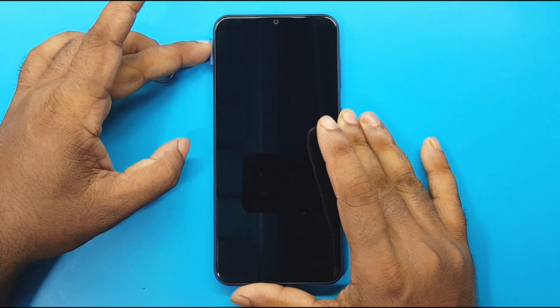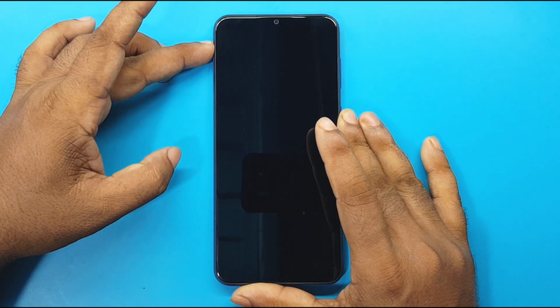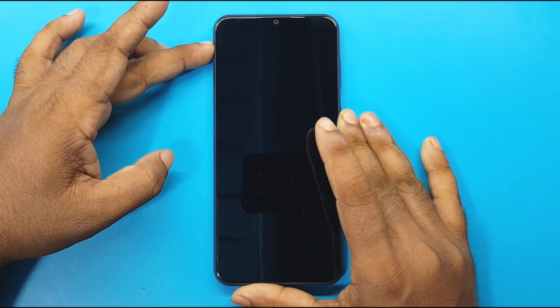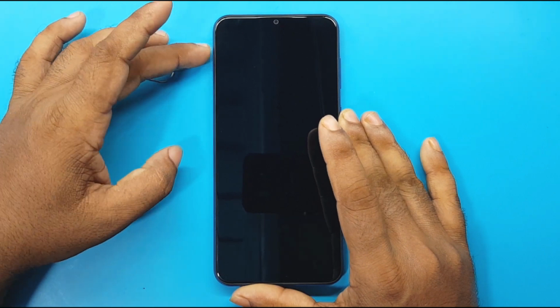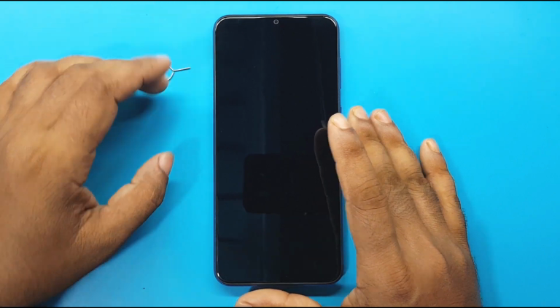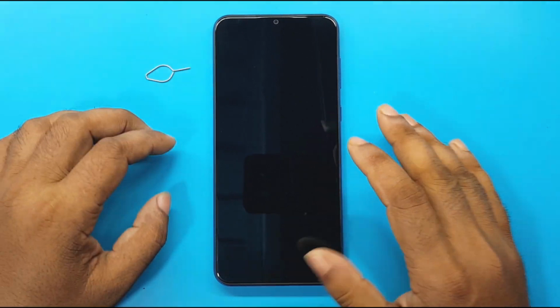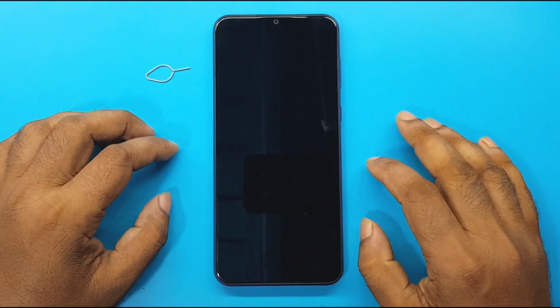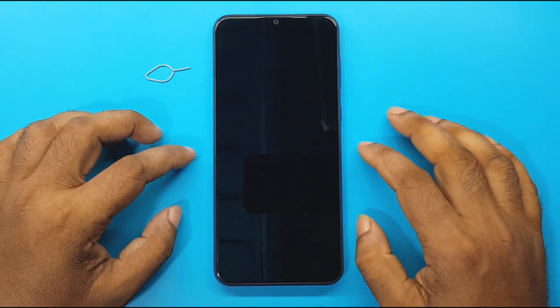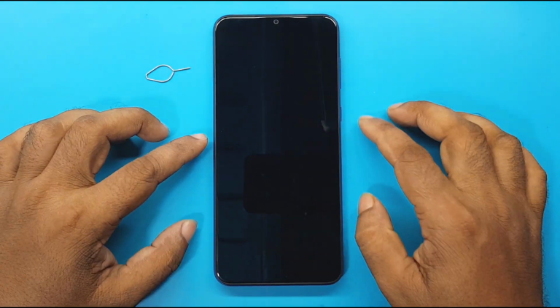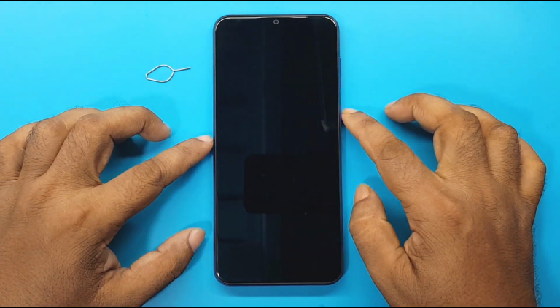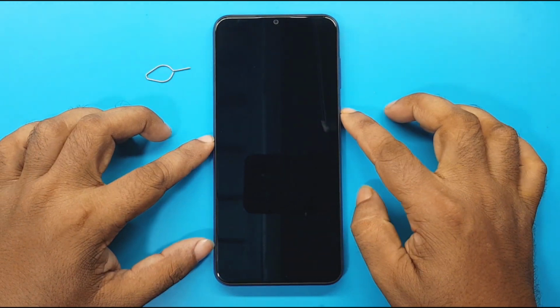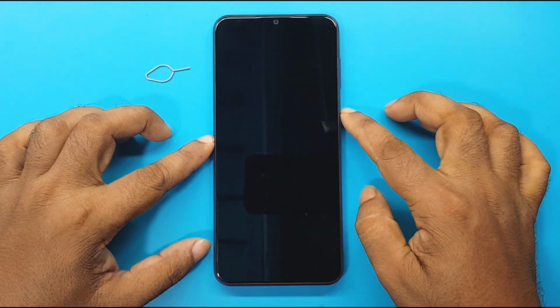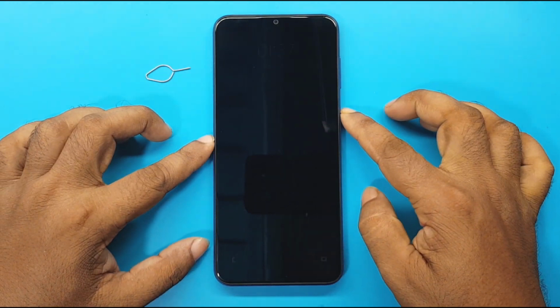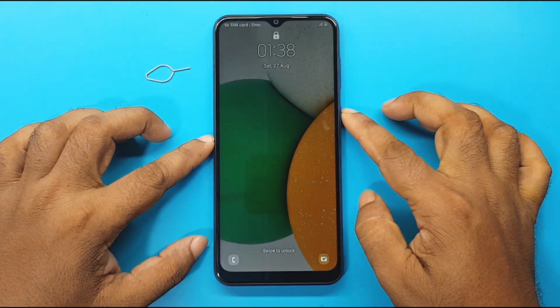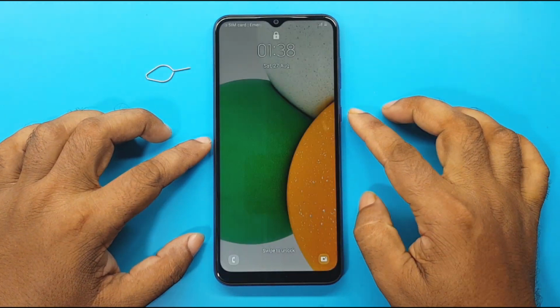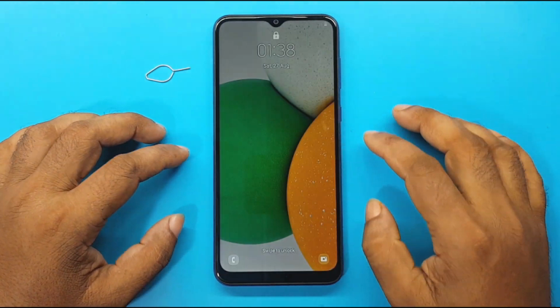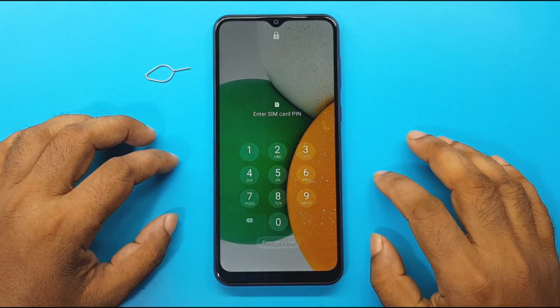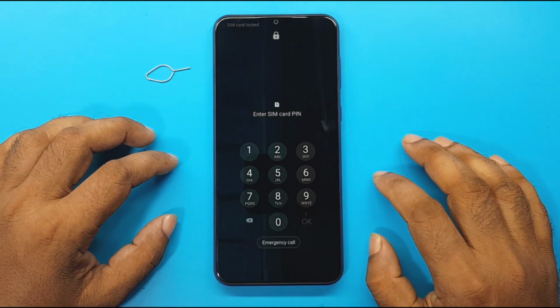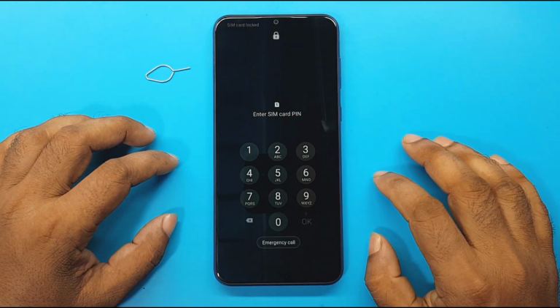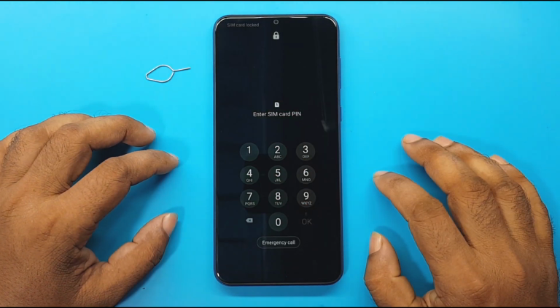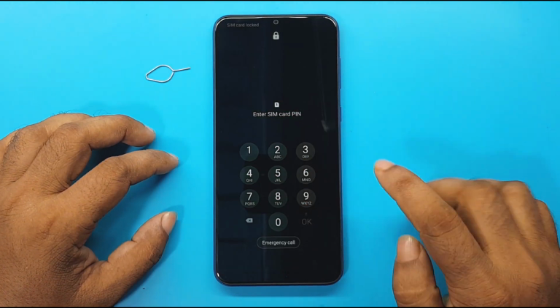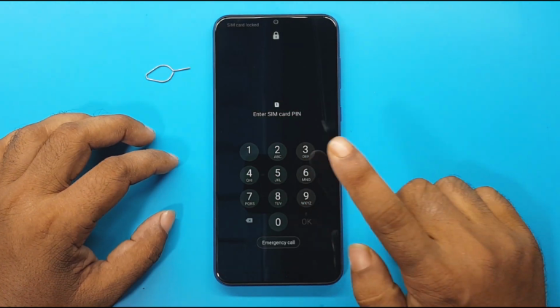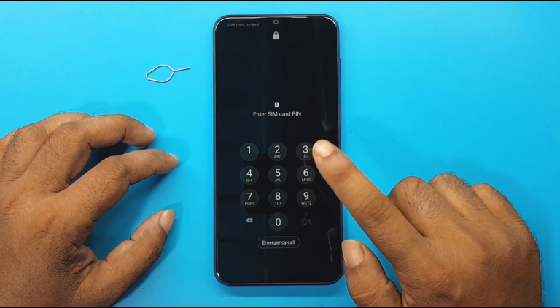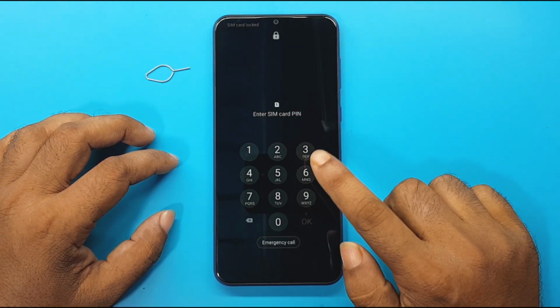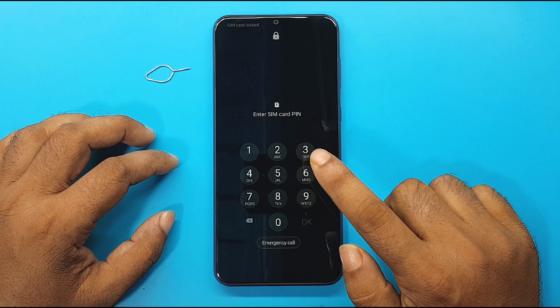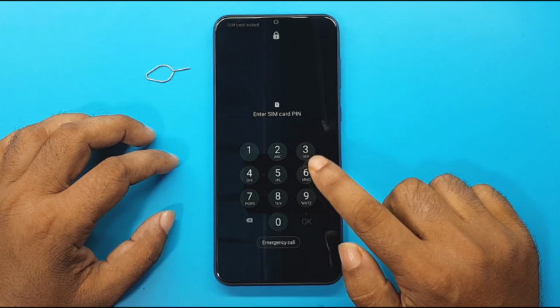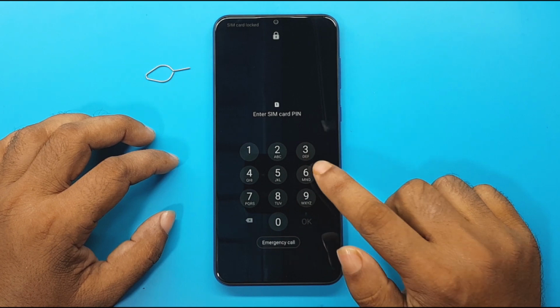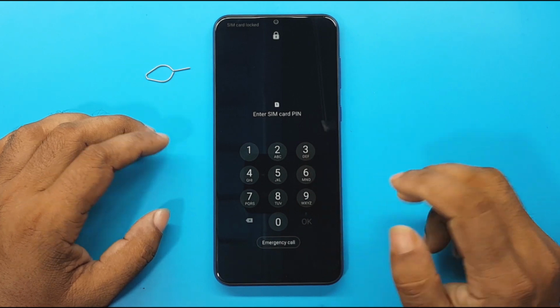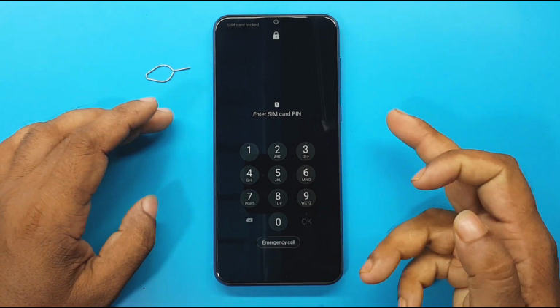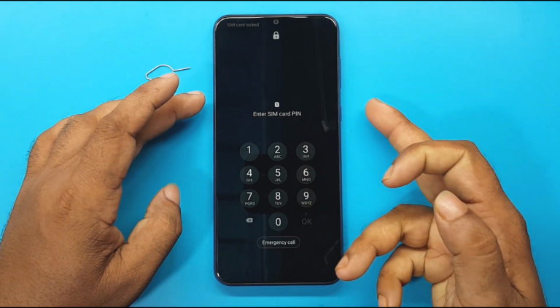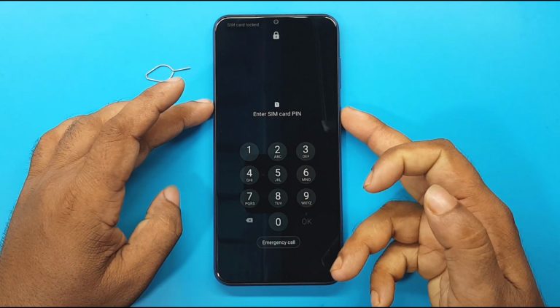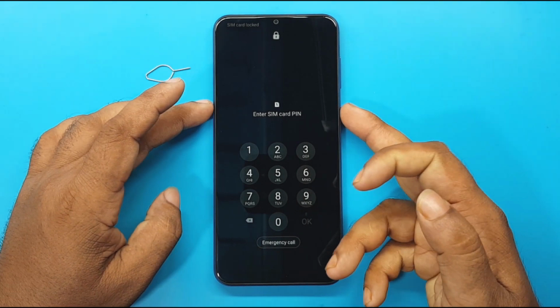A SIM card must be used which has a PIN lock. Press the power button — an Enter SIM card PIN interface will appear. Then power off the device.